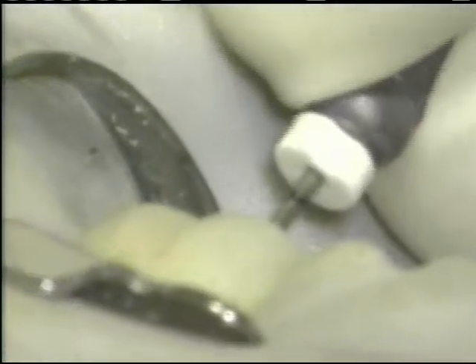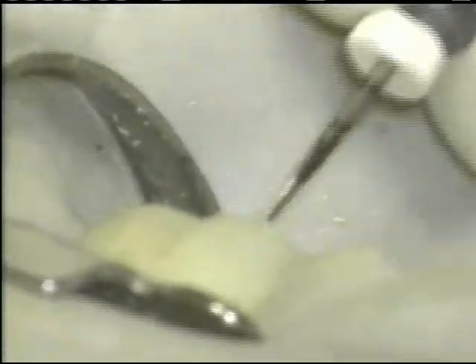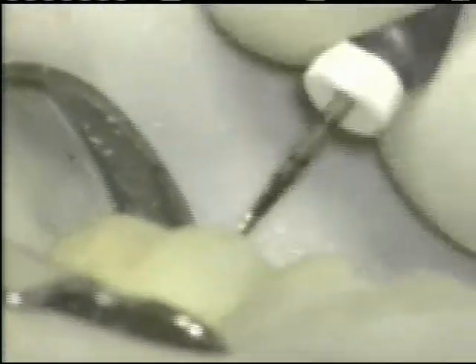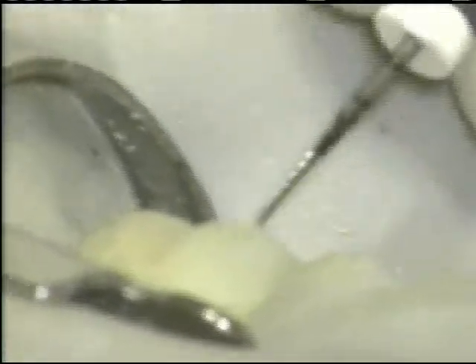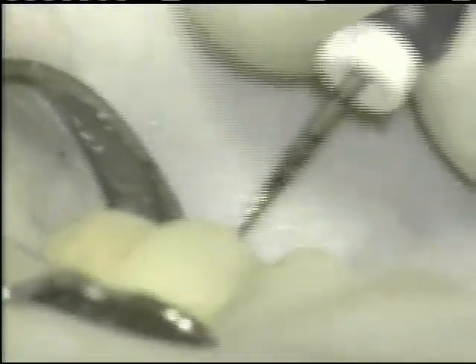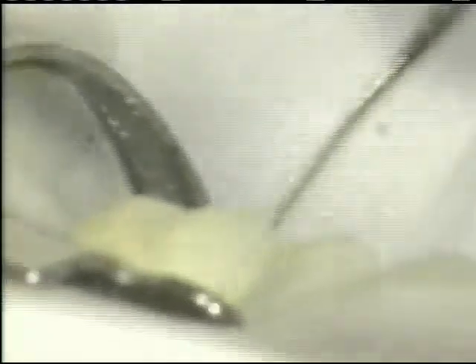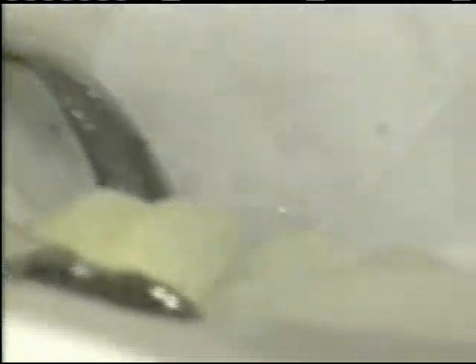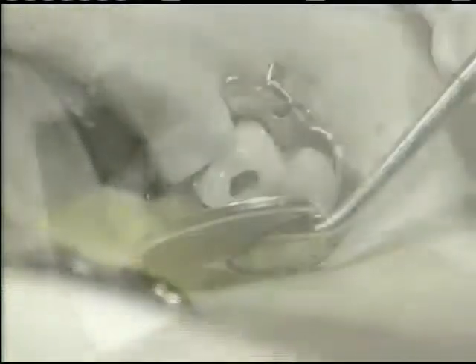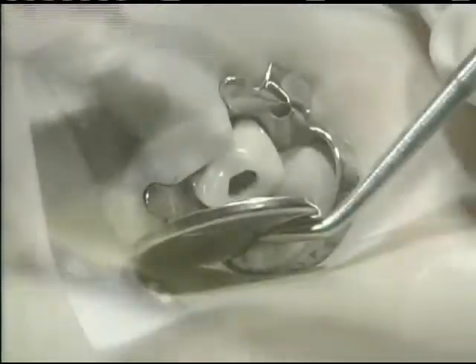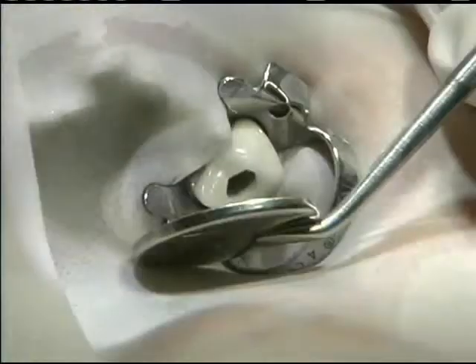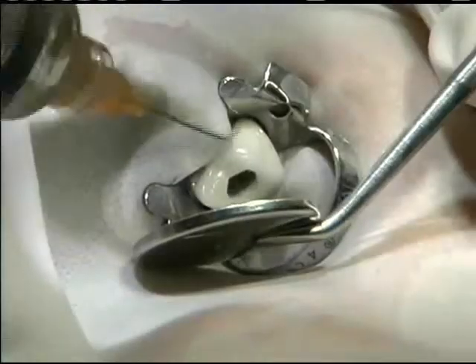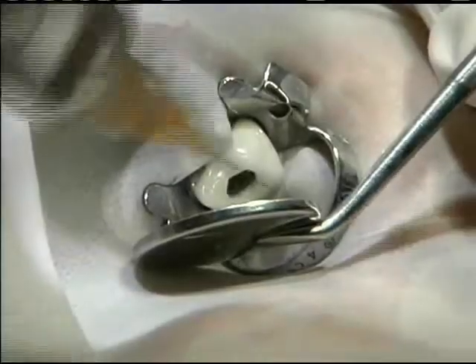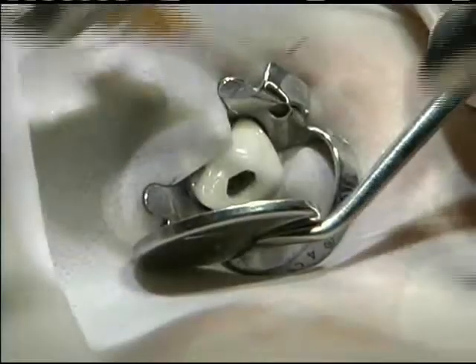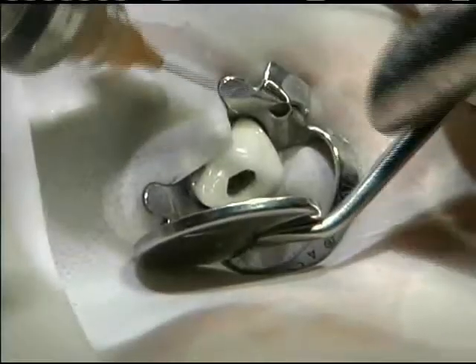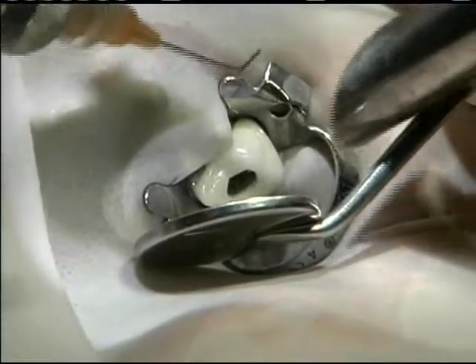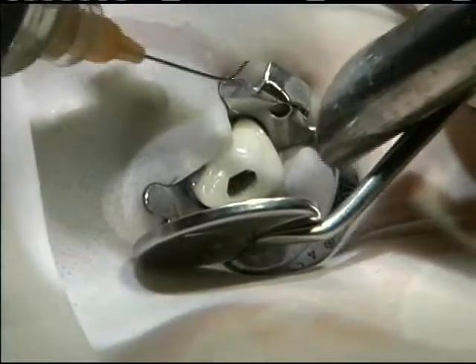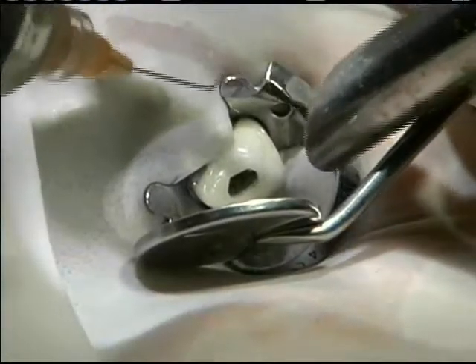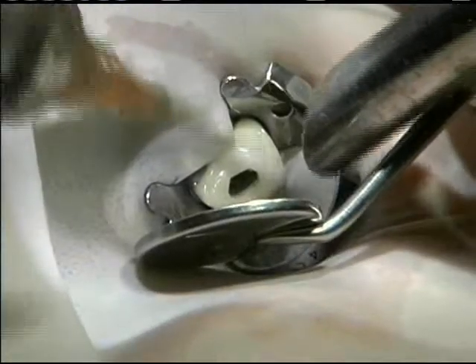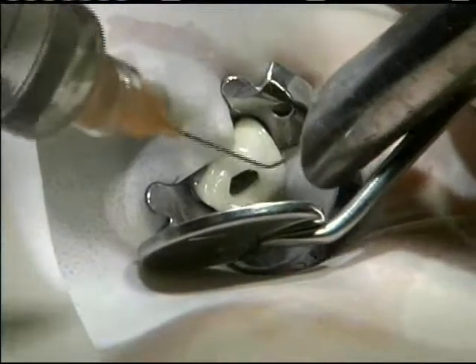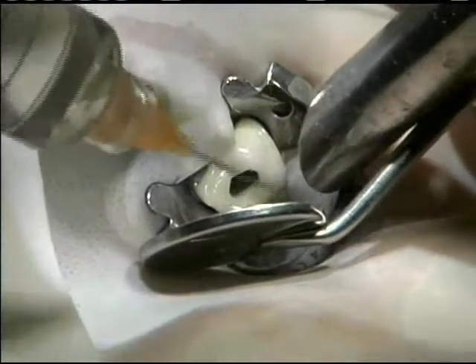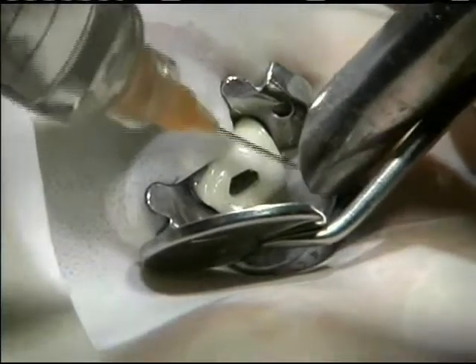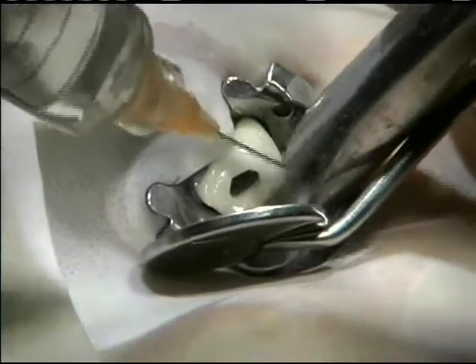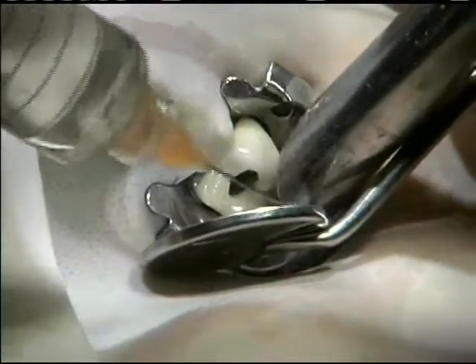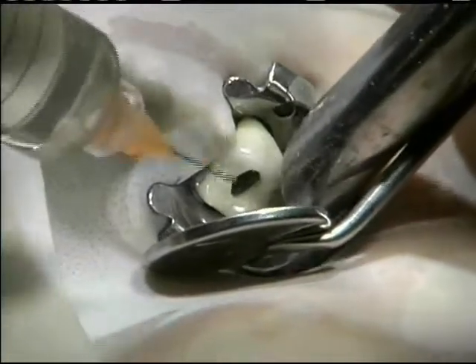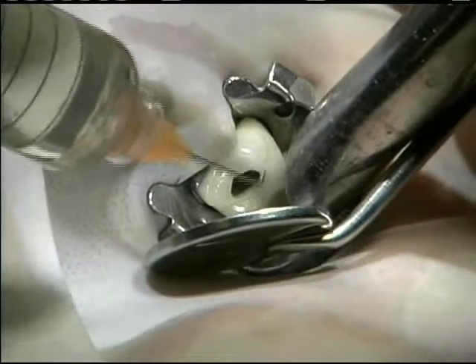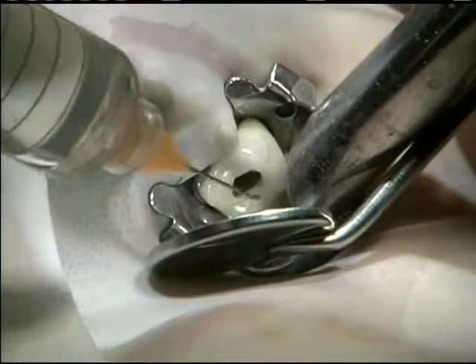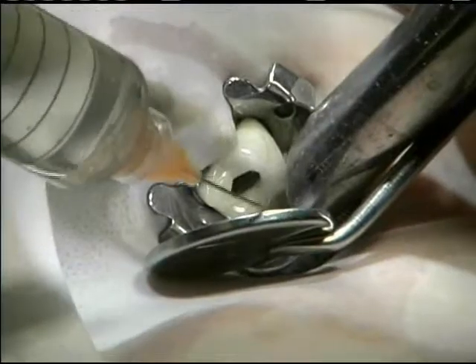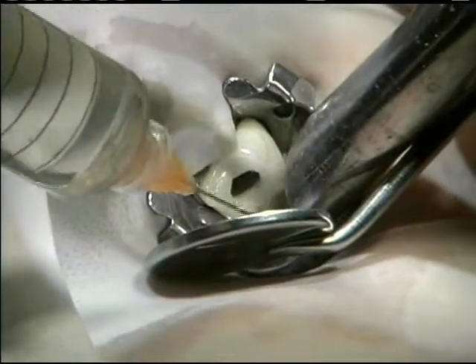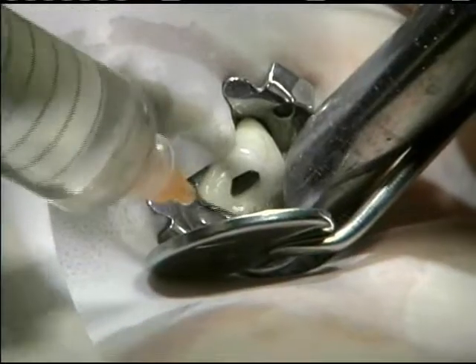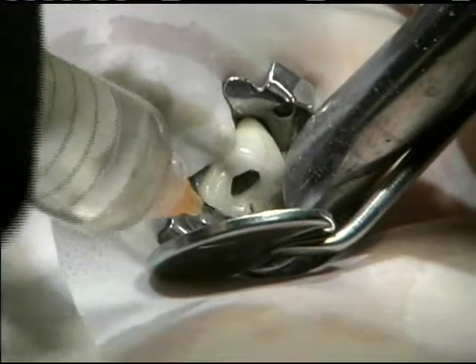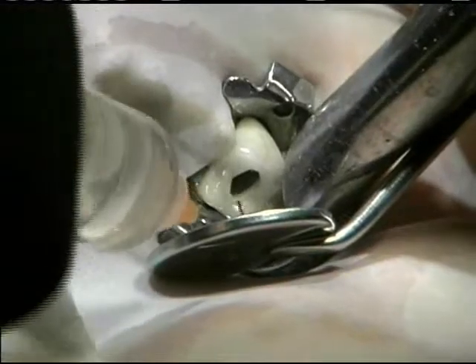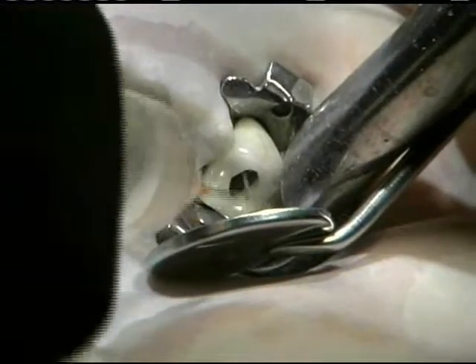Small hand files and chelating agents may be needed for the most intricate apical anatomy.